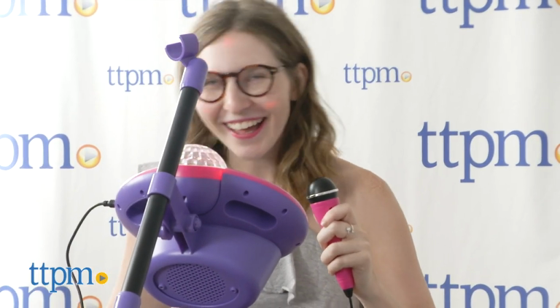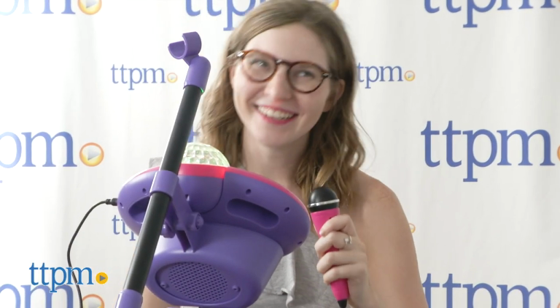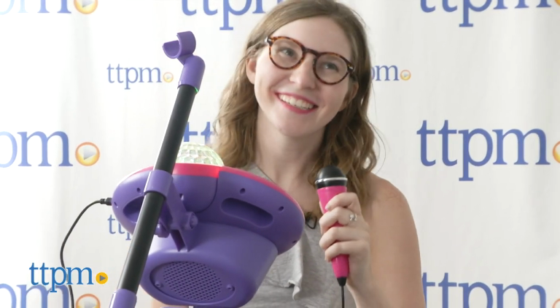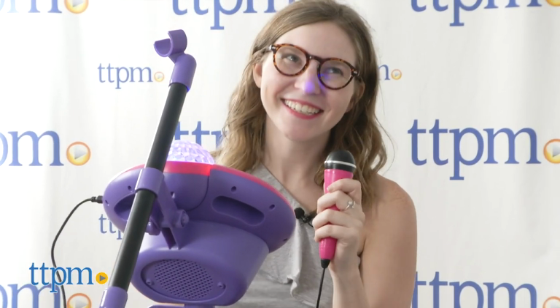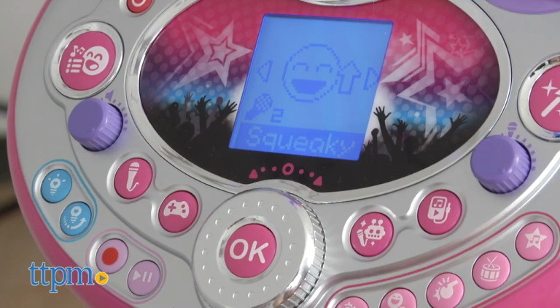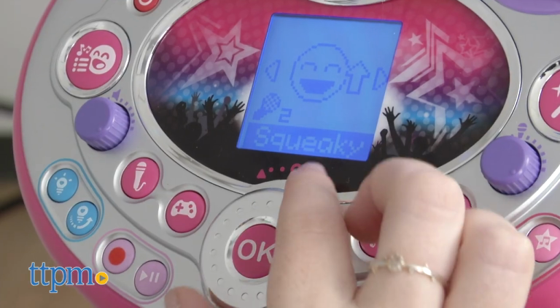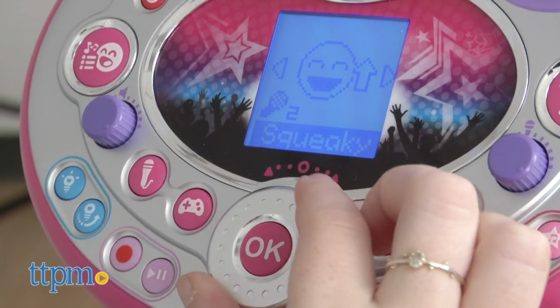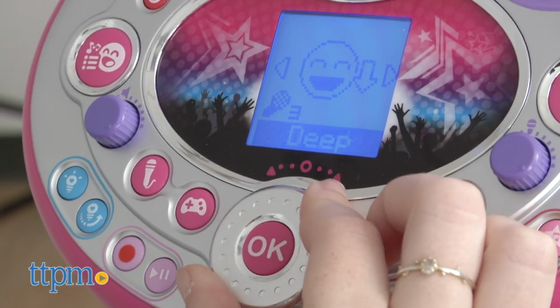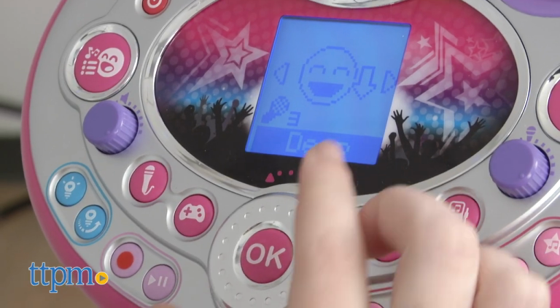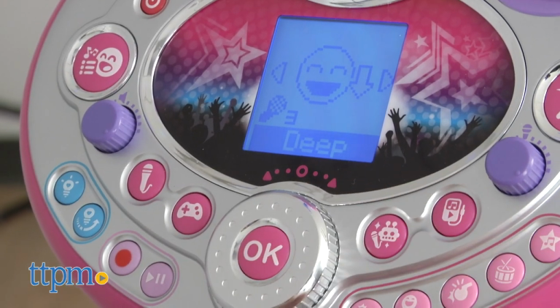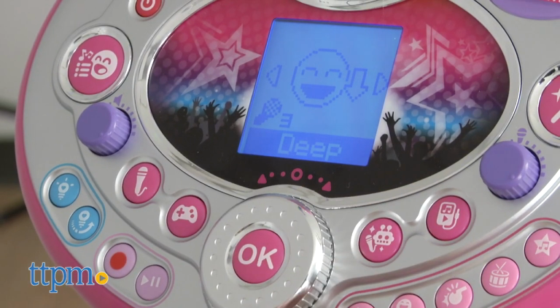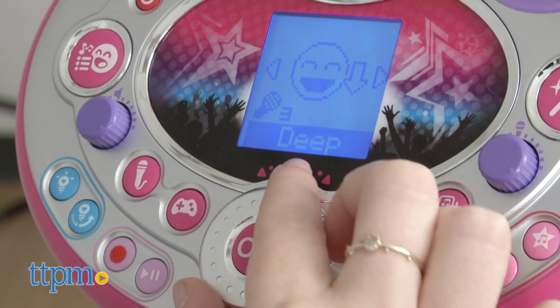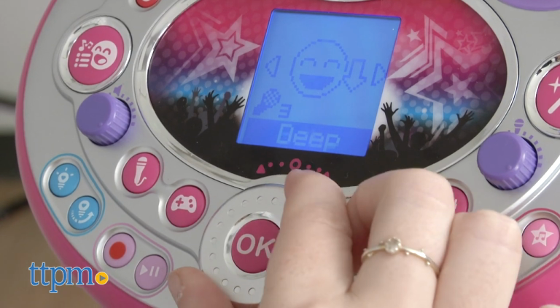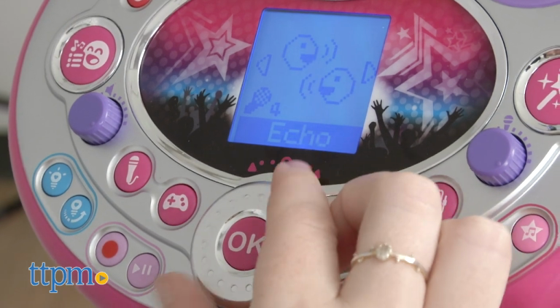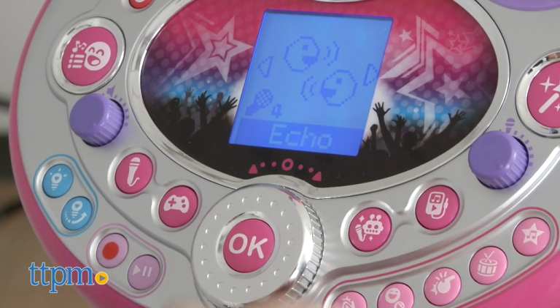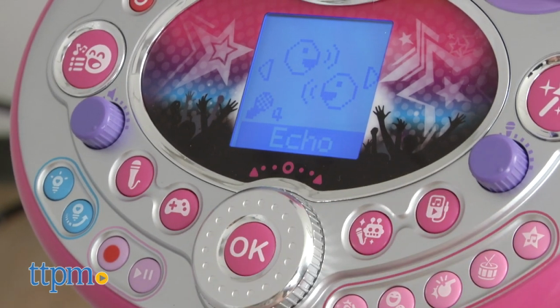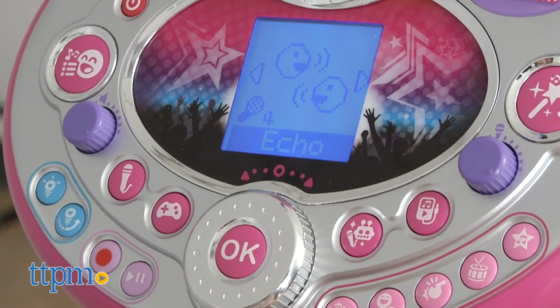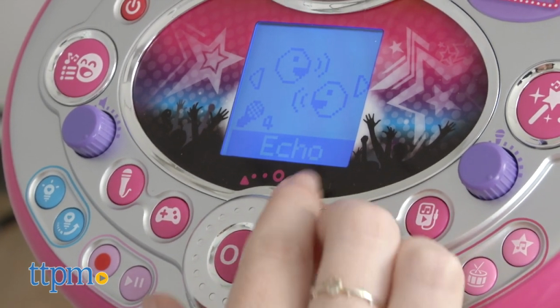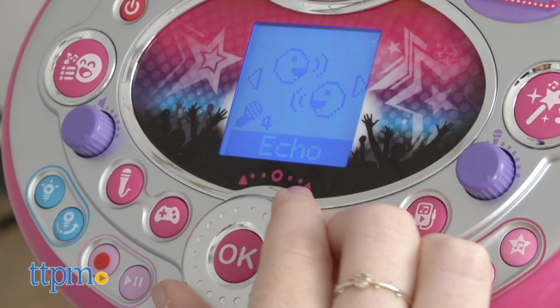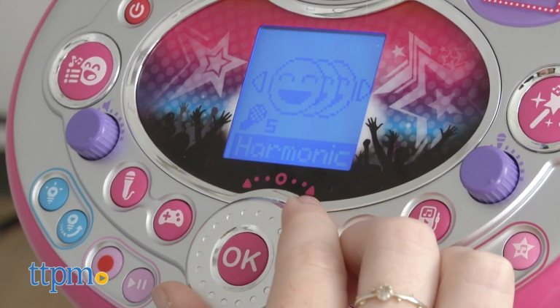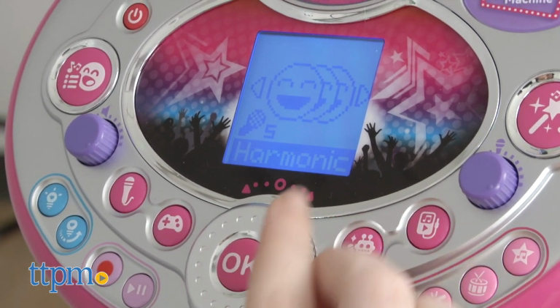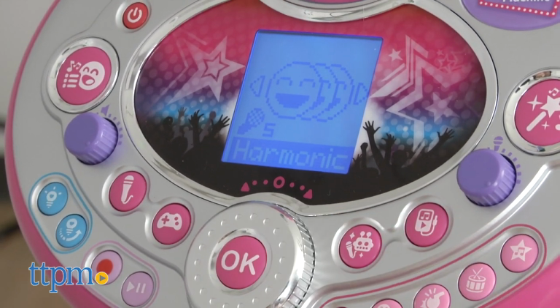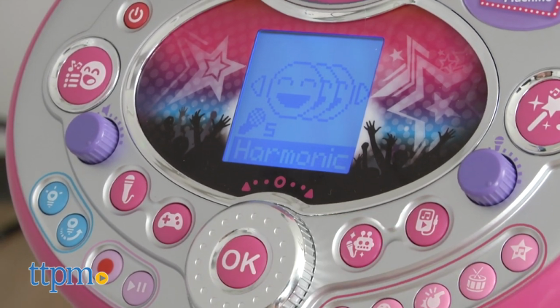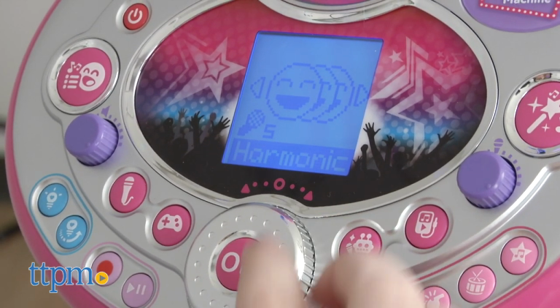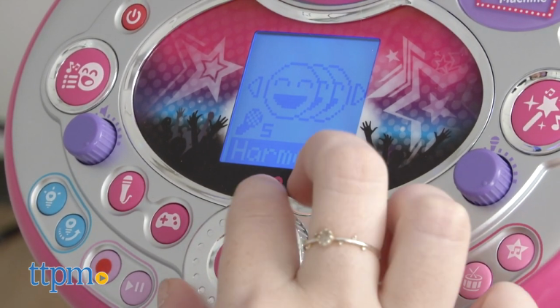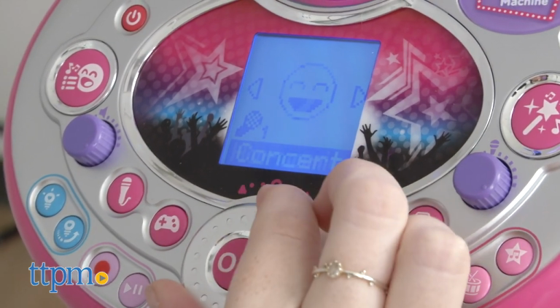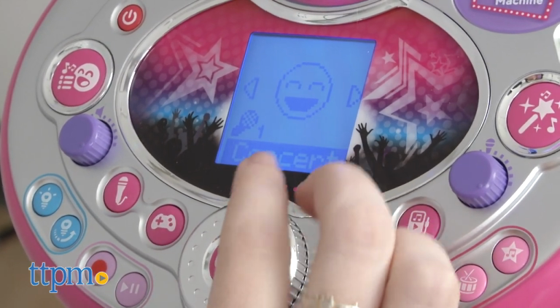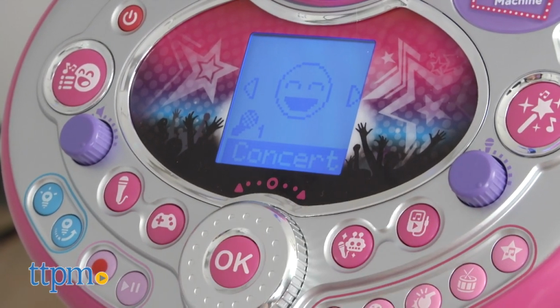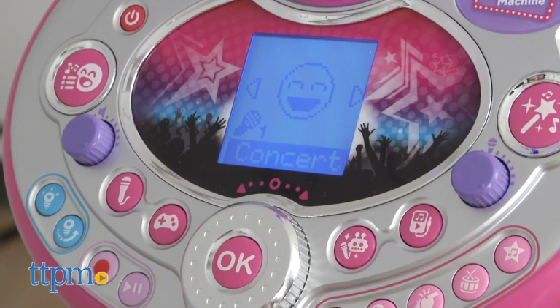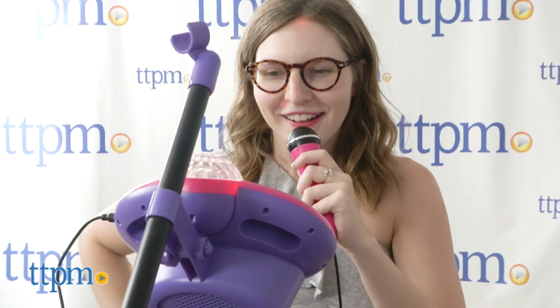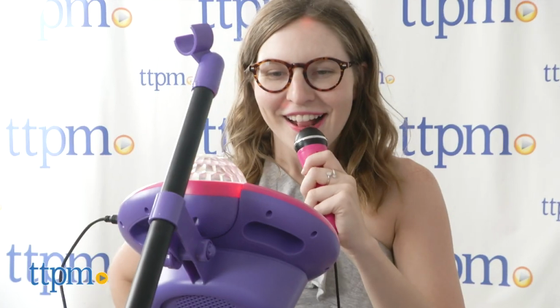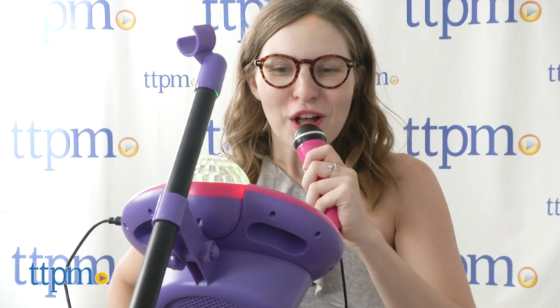Kids can also get a bit silly with the voice change feature, which you can use to make your voice squeaky like a mouse, drop it down deep, and more.